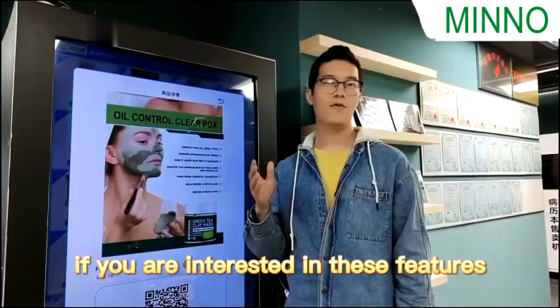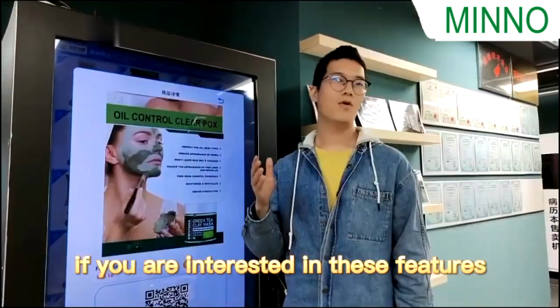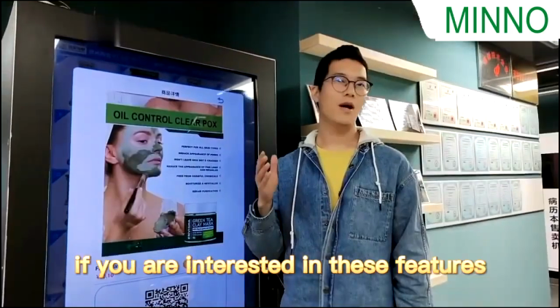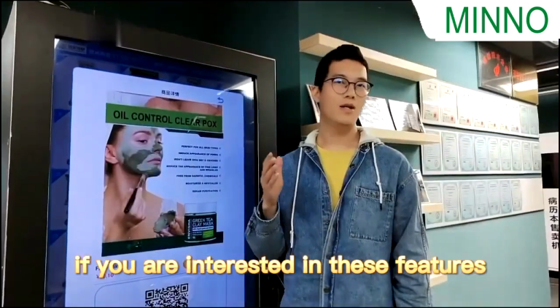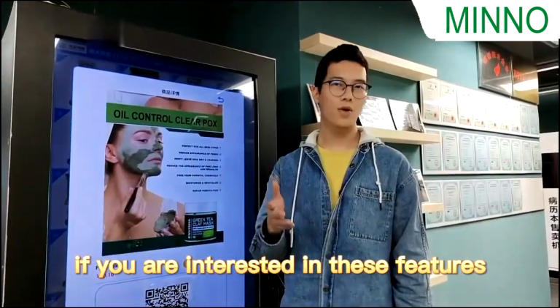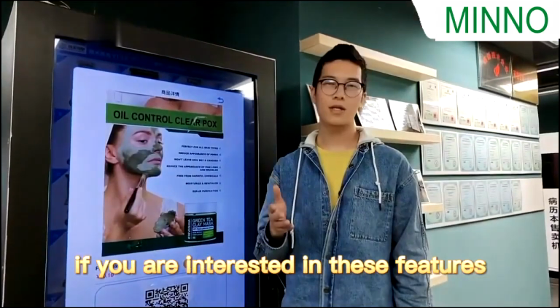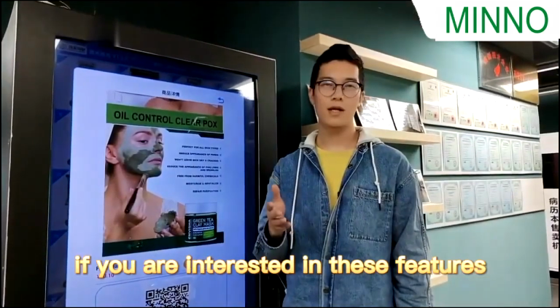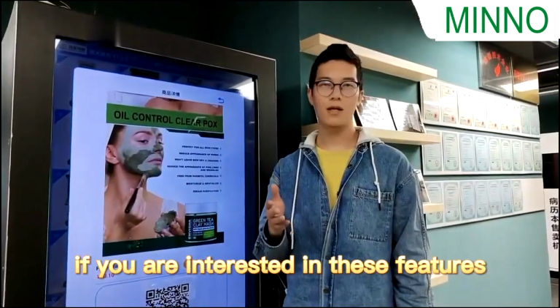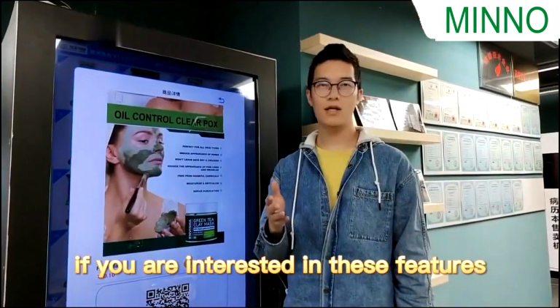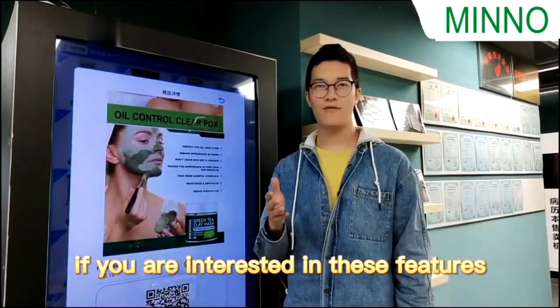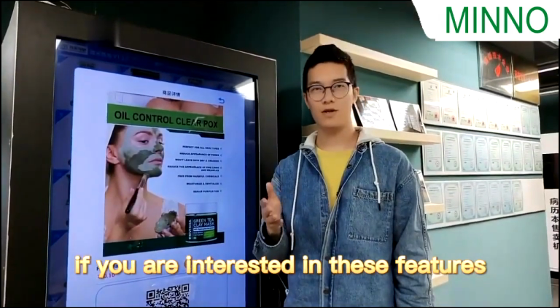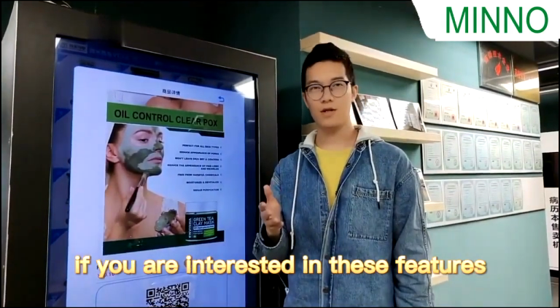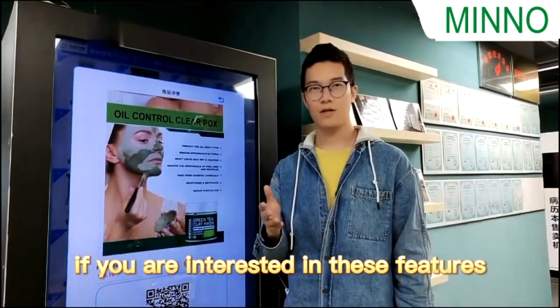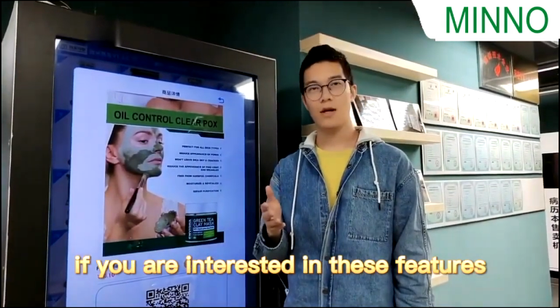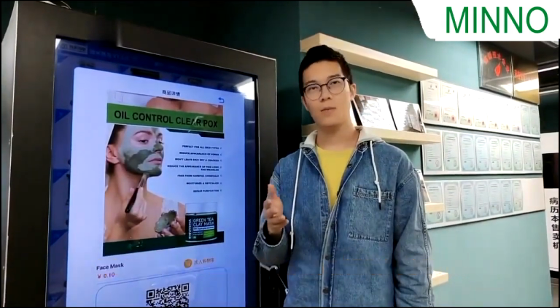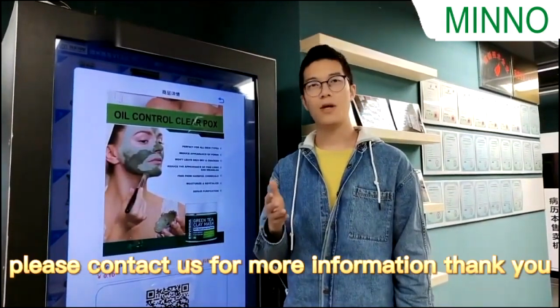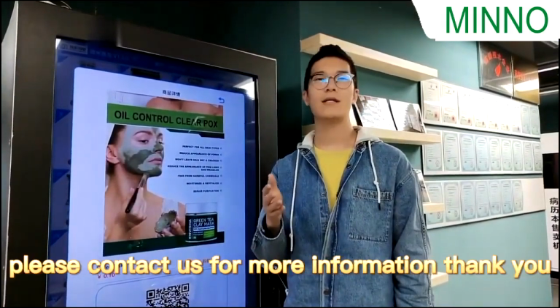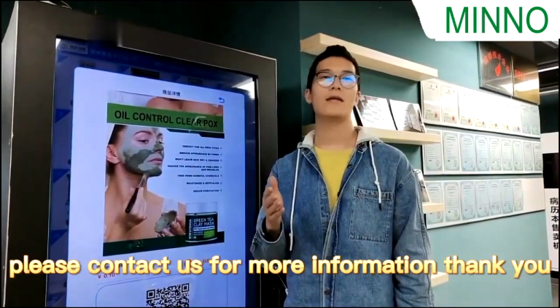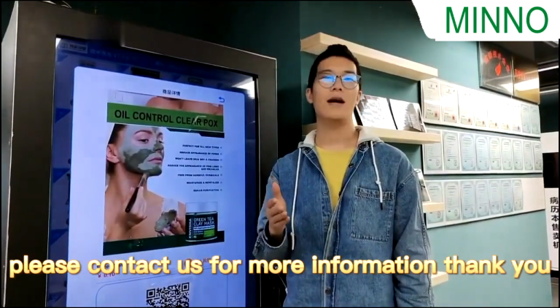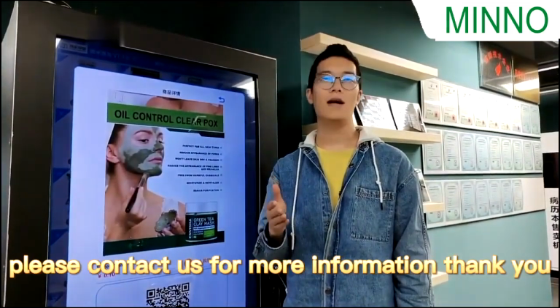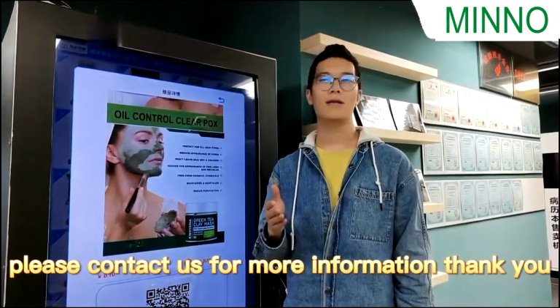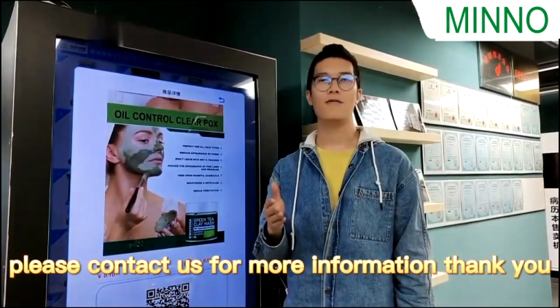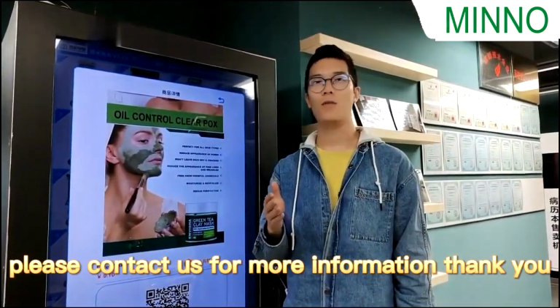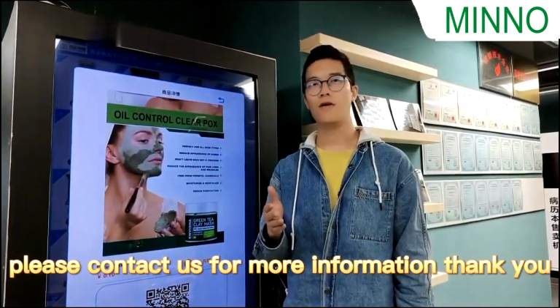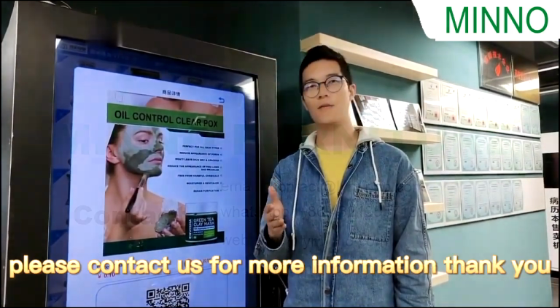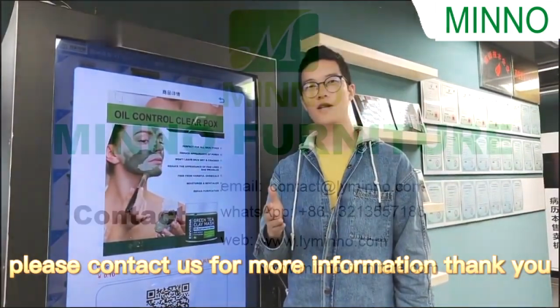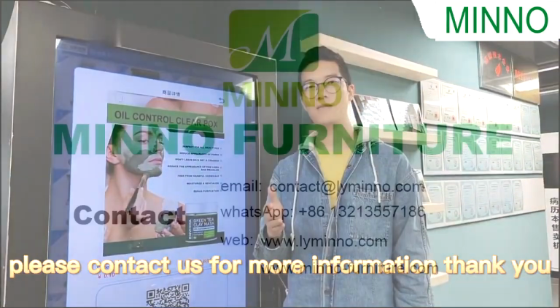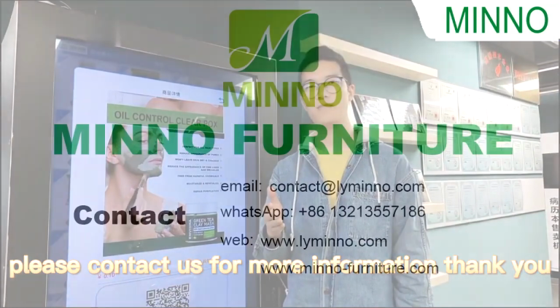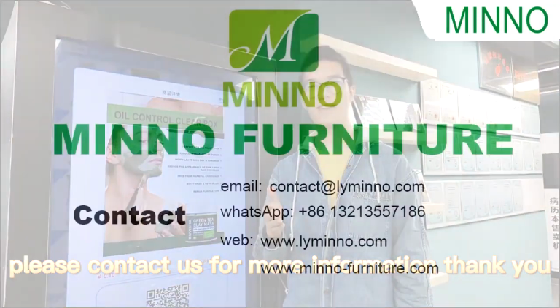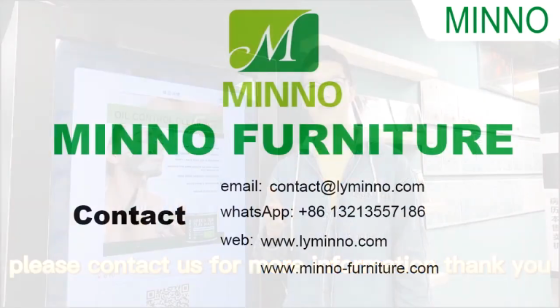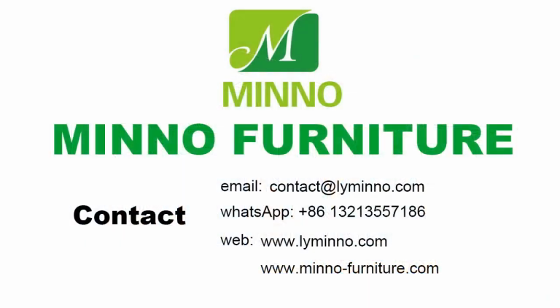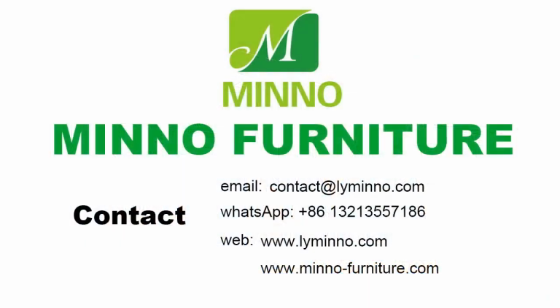If you are interested in these features, please contact us for more information. Thank you.